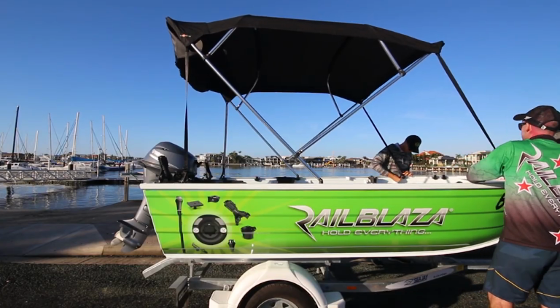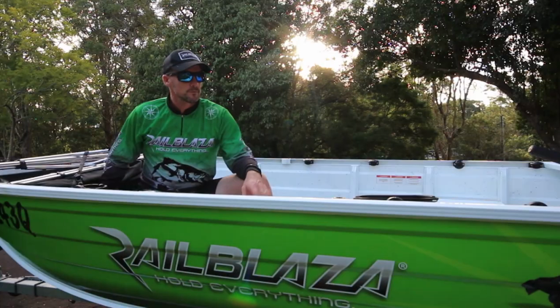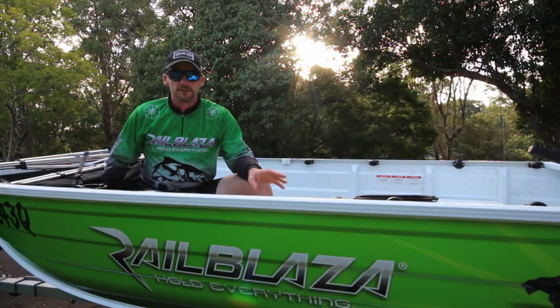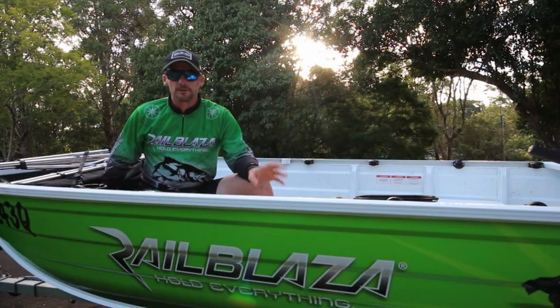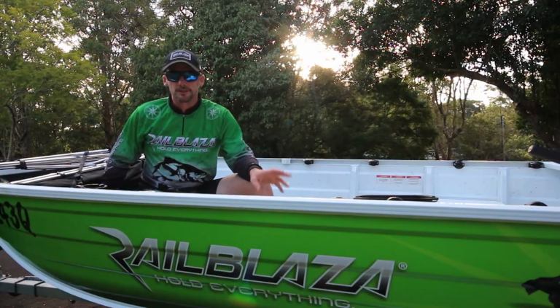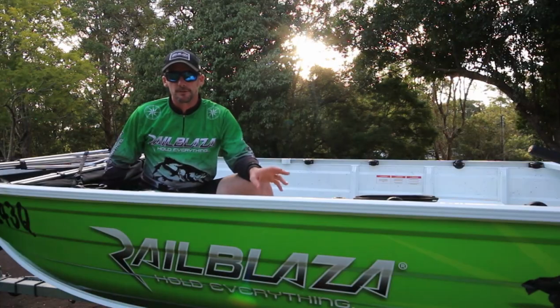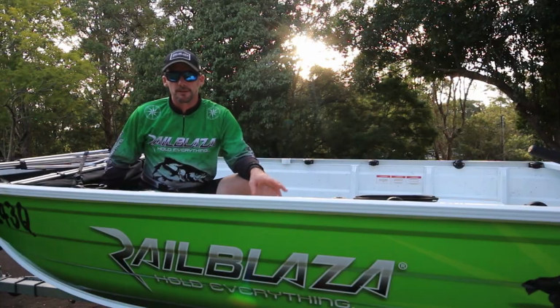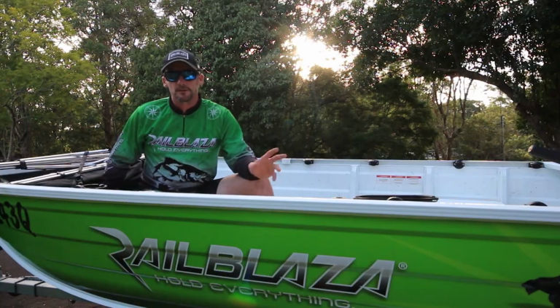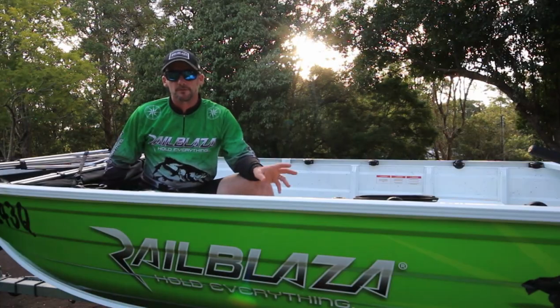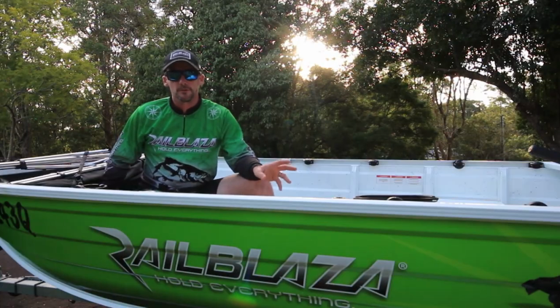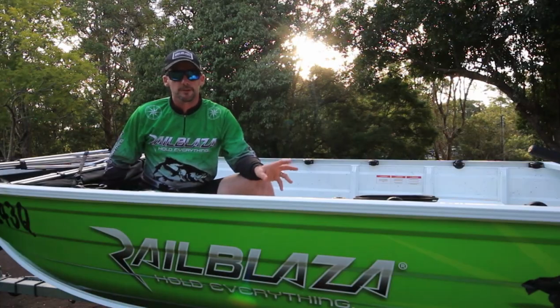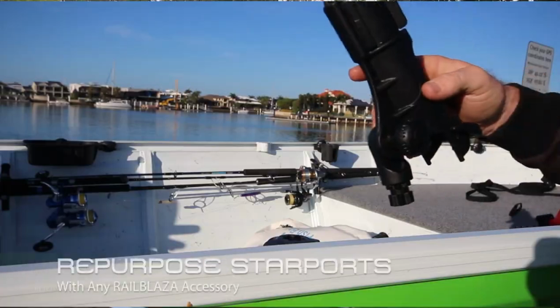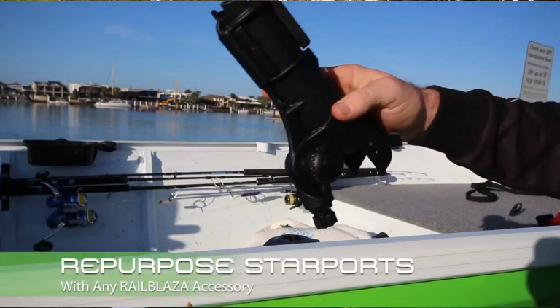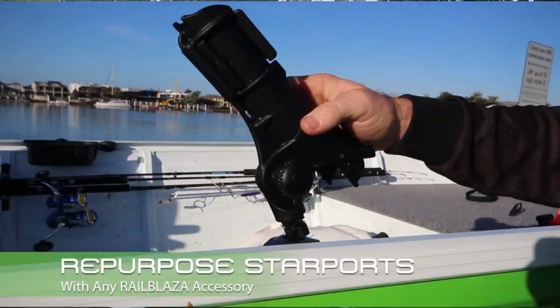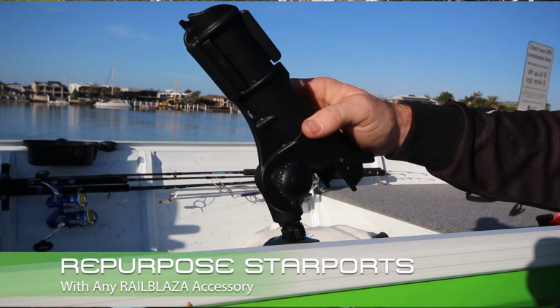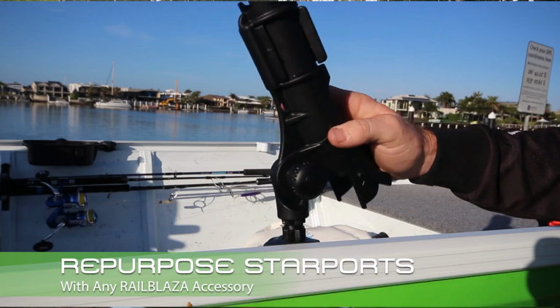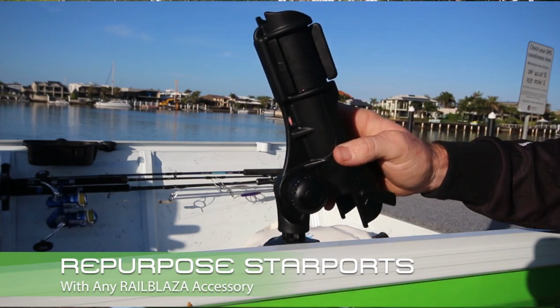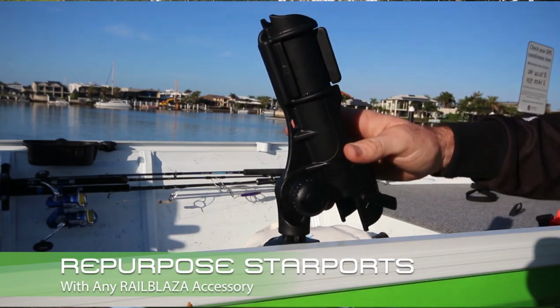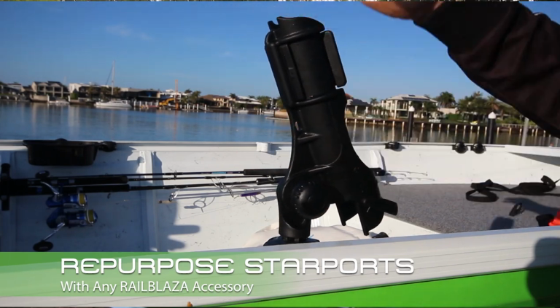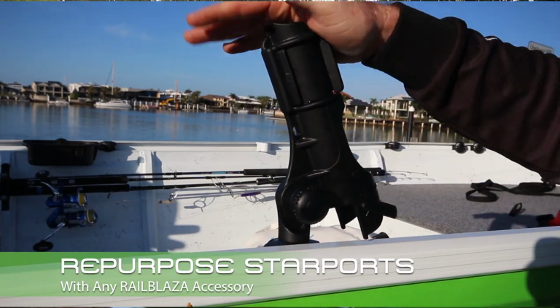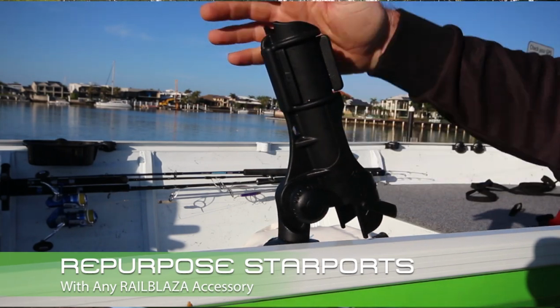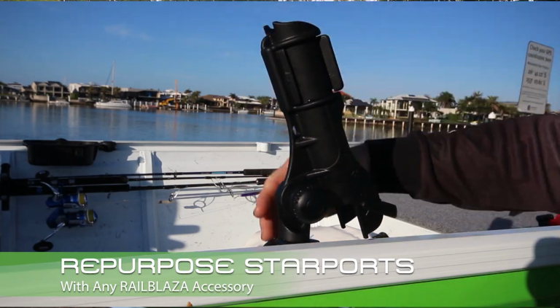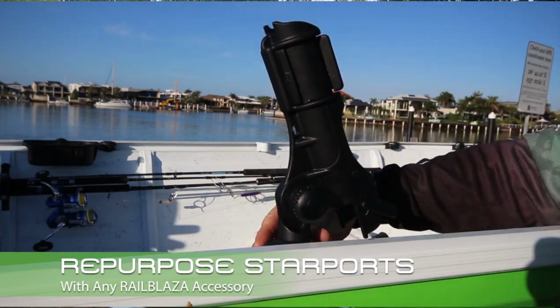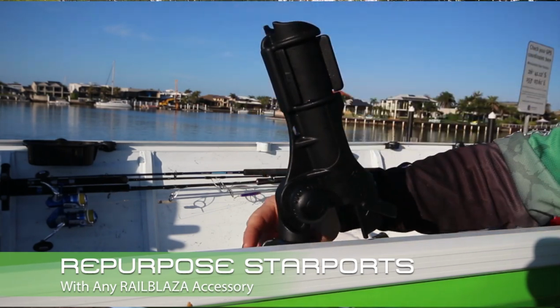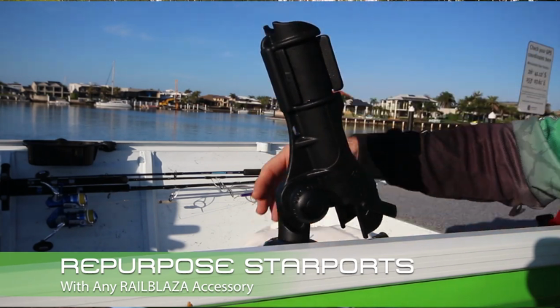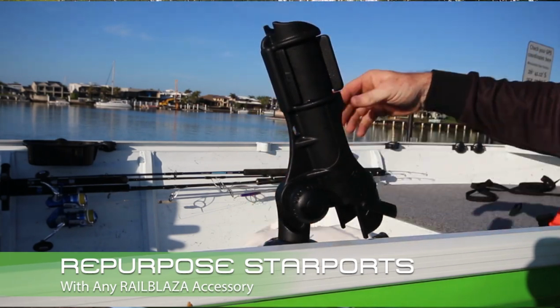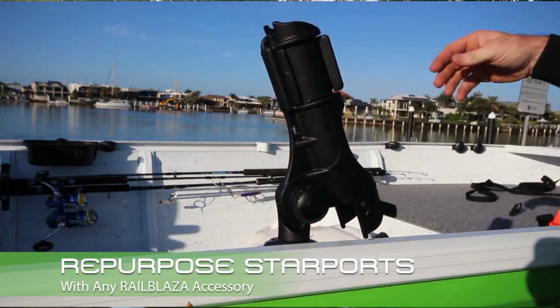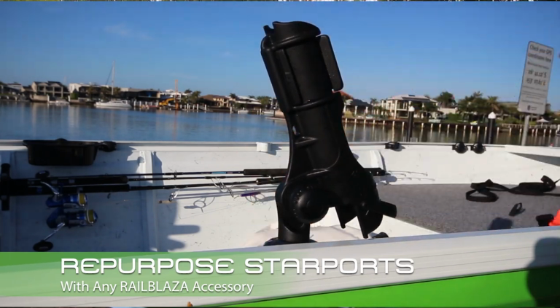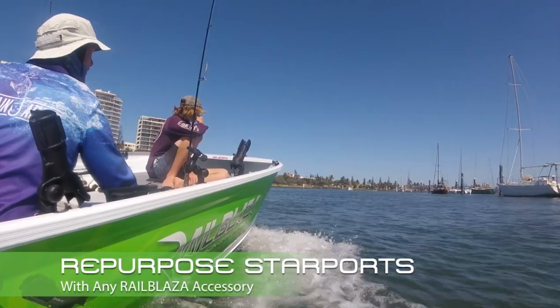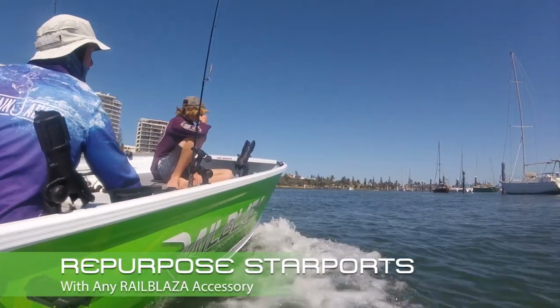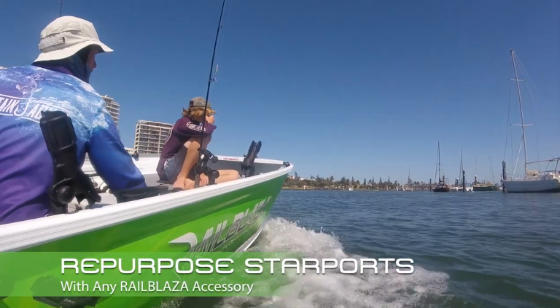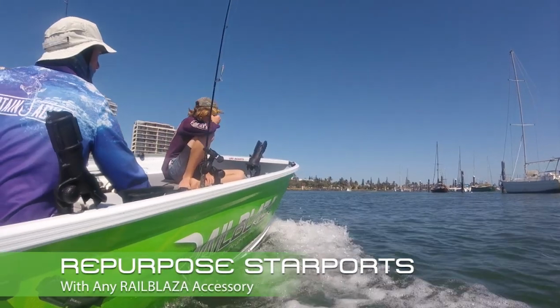When you don't need your Bimini, you can remove it and repurpose these Starports for rod holders and any other Railblazer accessory.